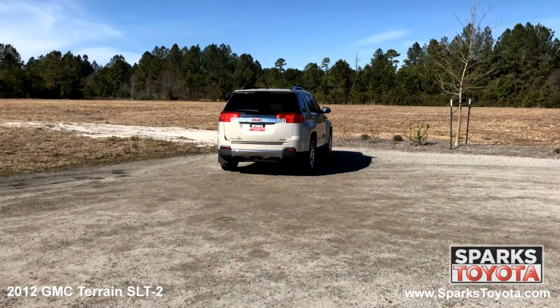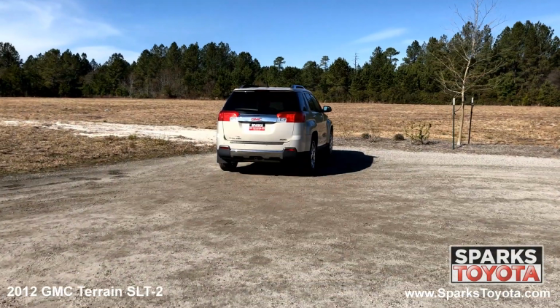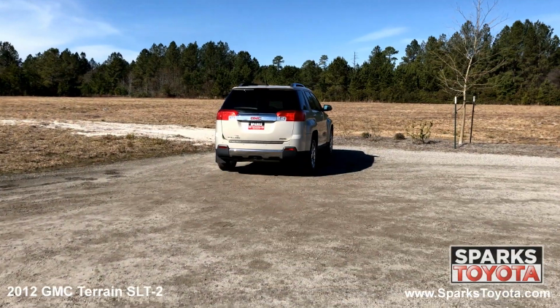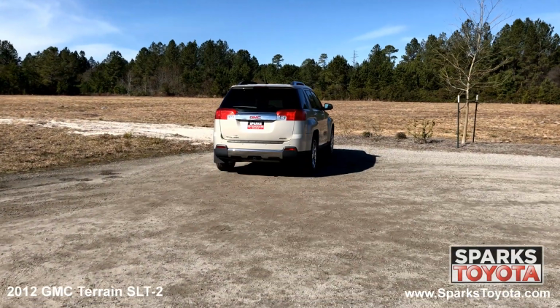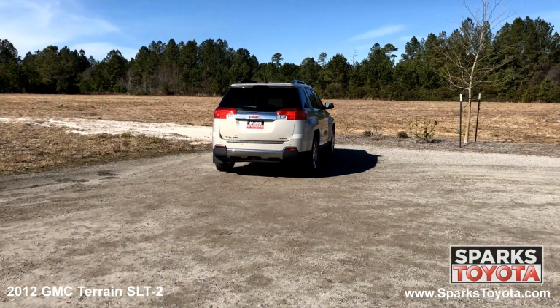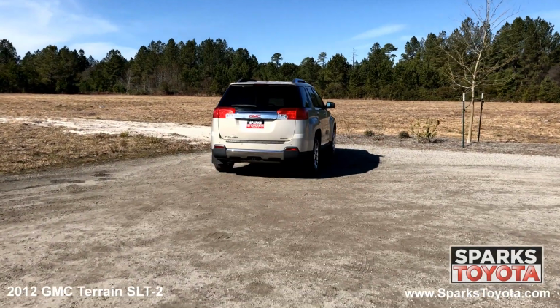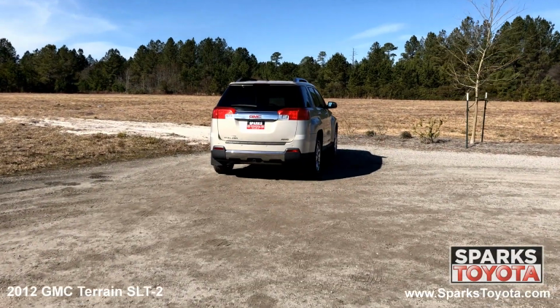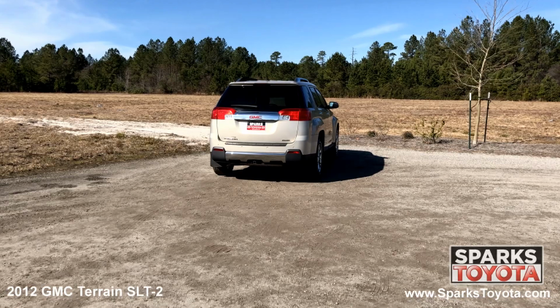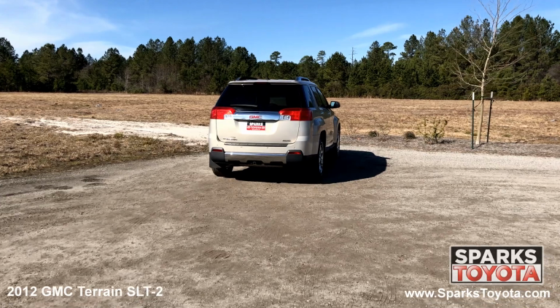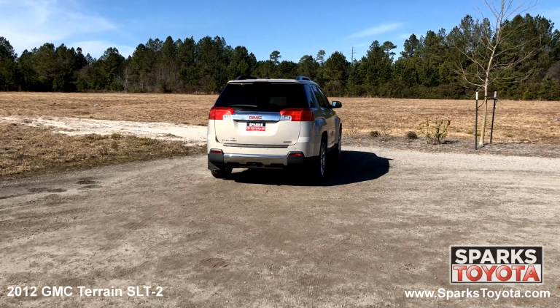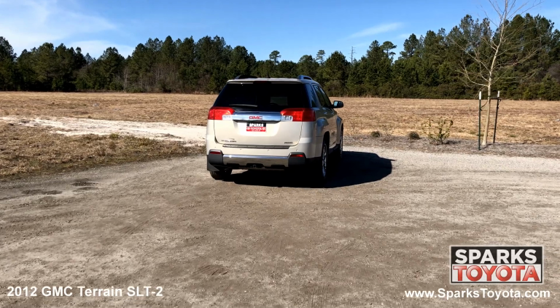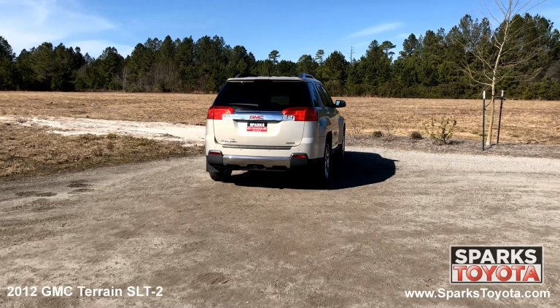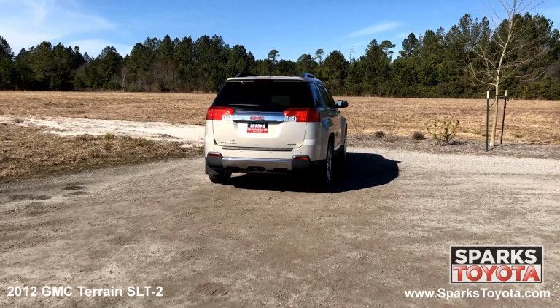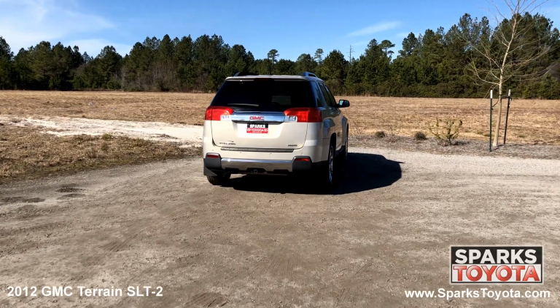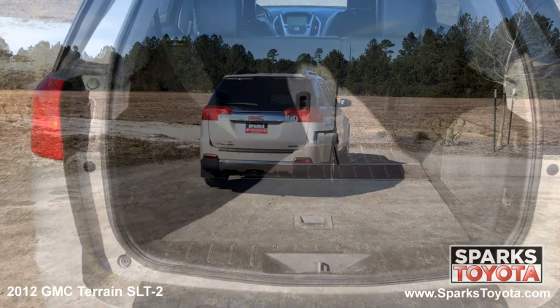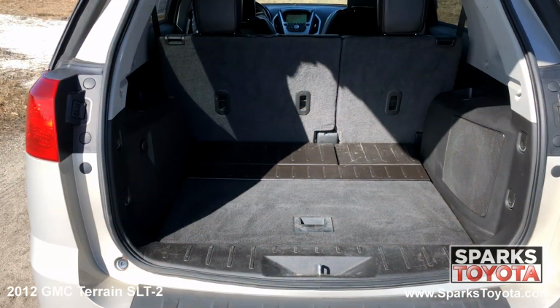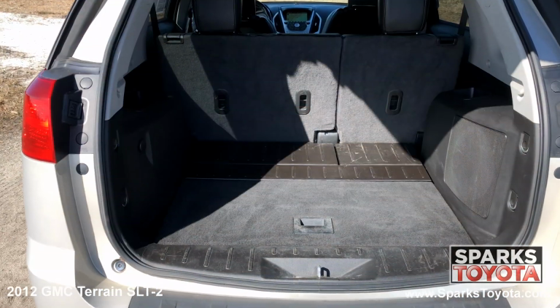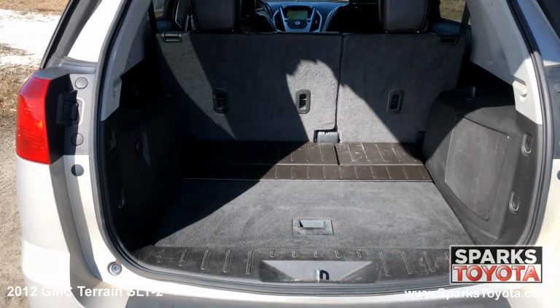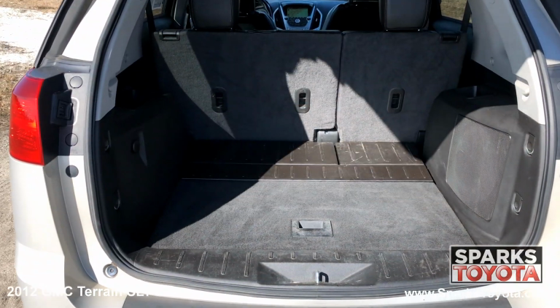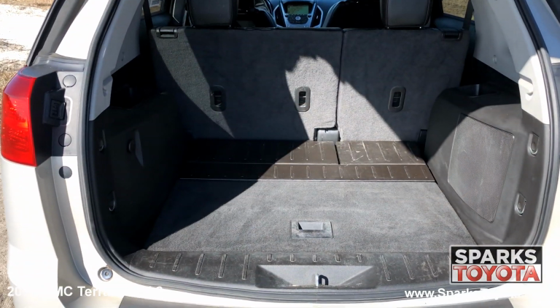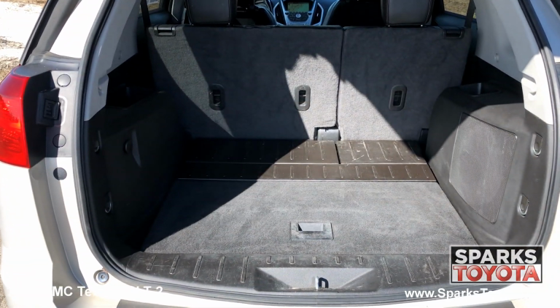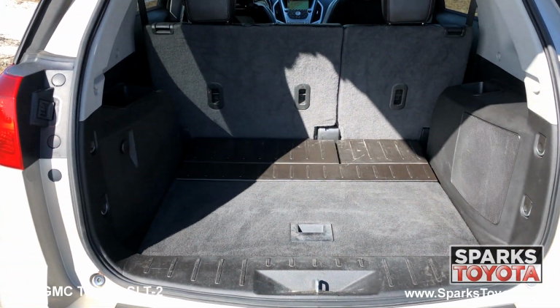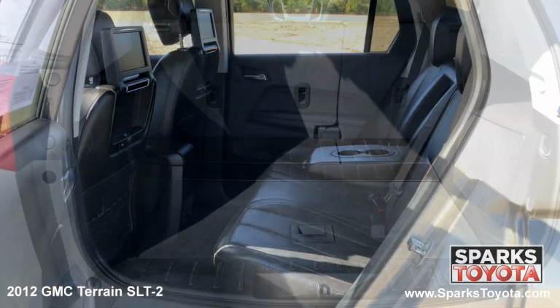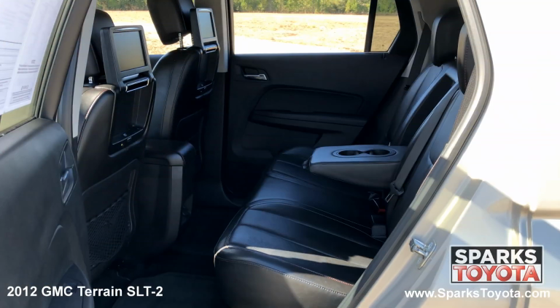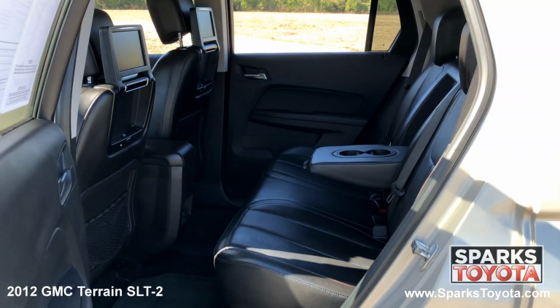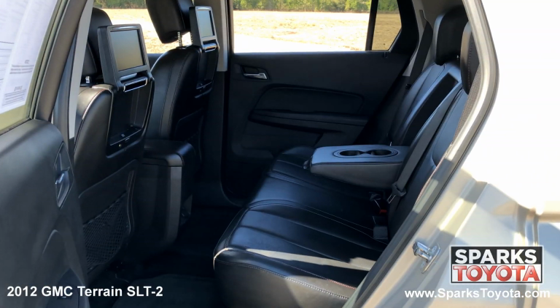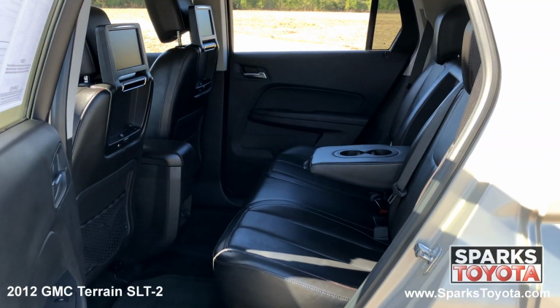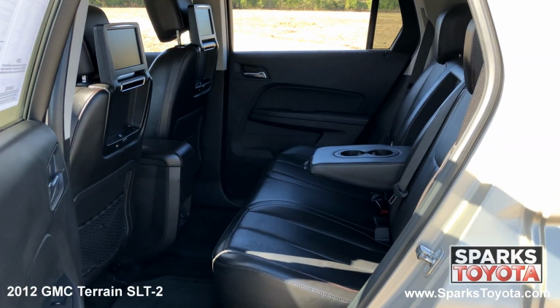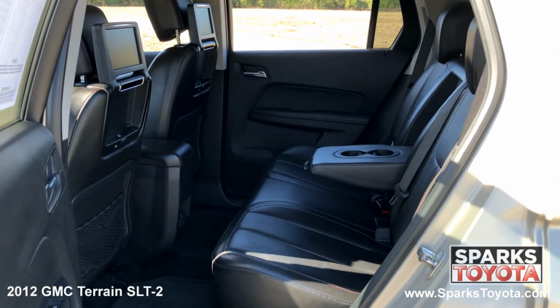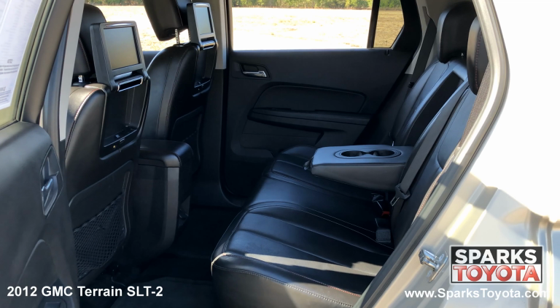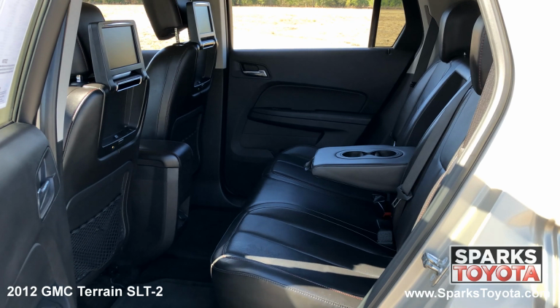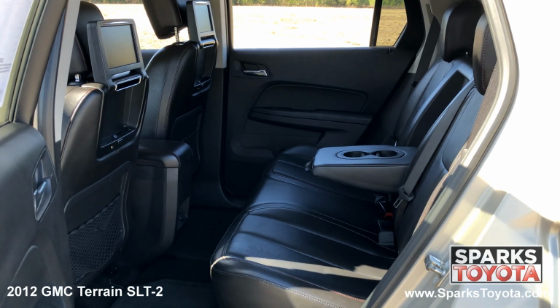The power lift gate, the rear wiper, large wrap around brake lights, a very spacious cargo area and a comfortable second row with video screens.